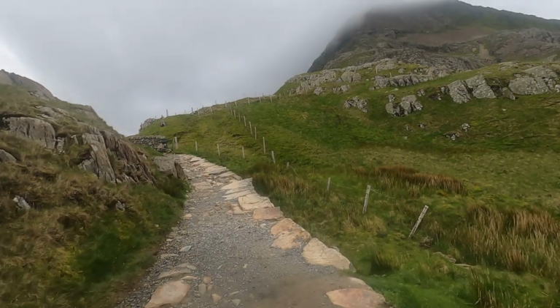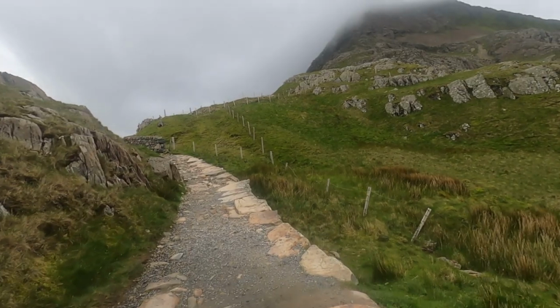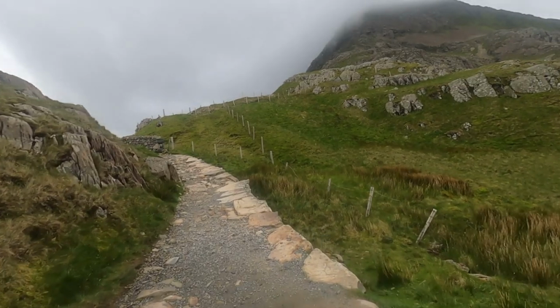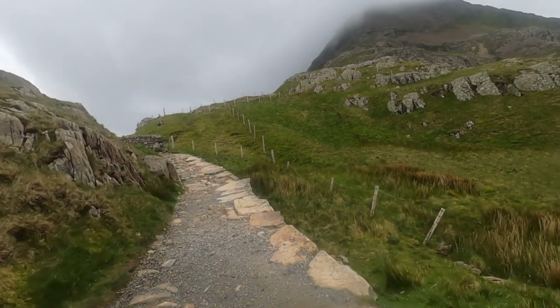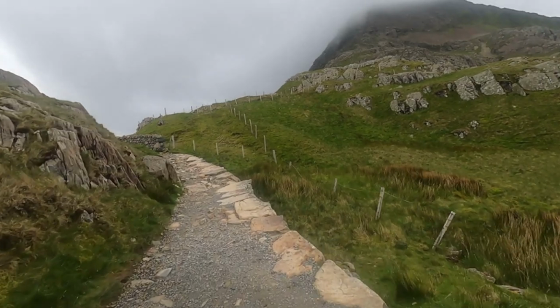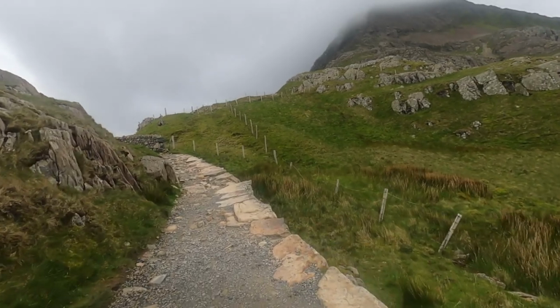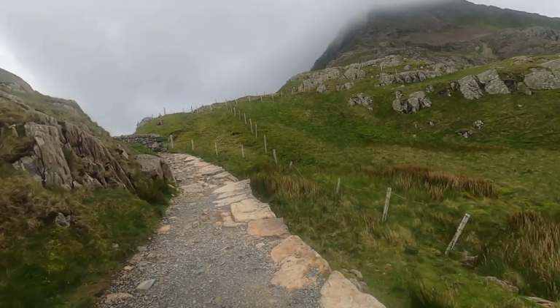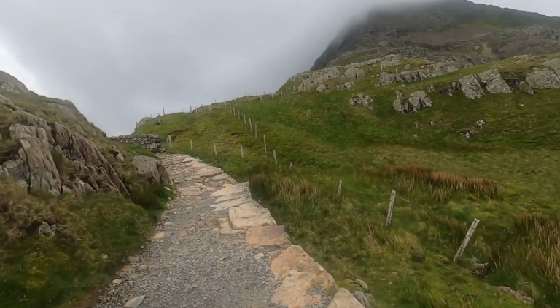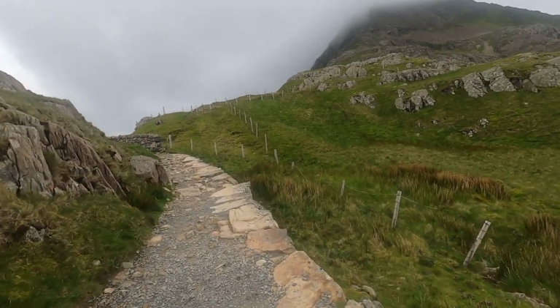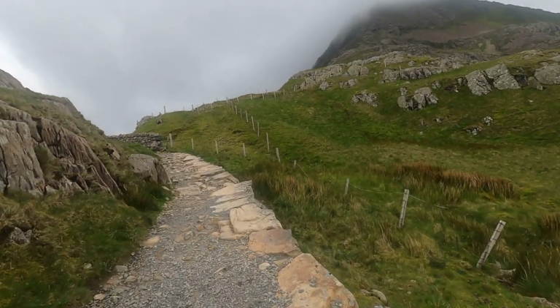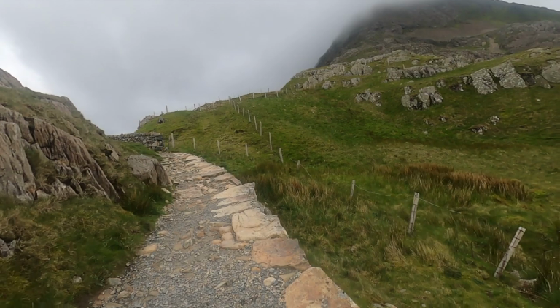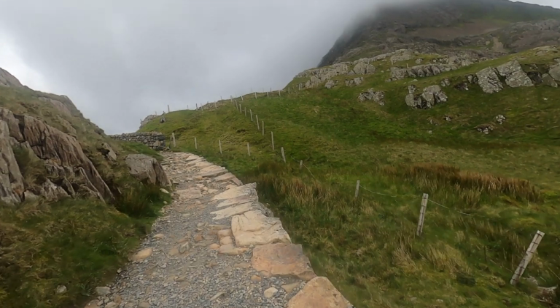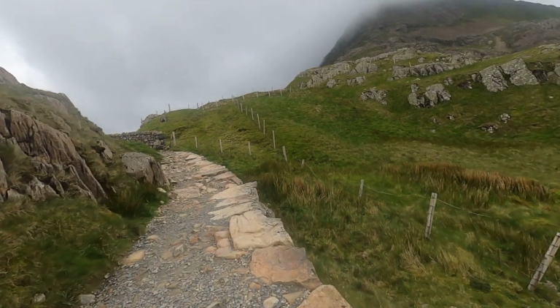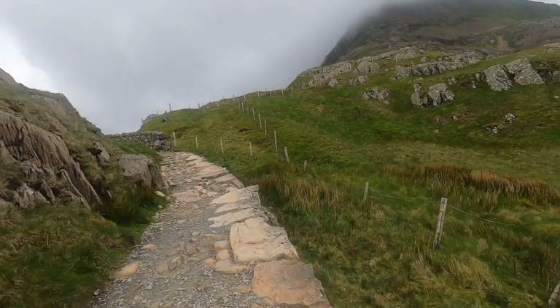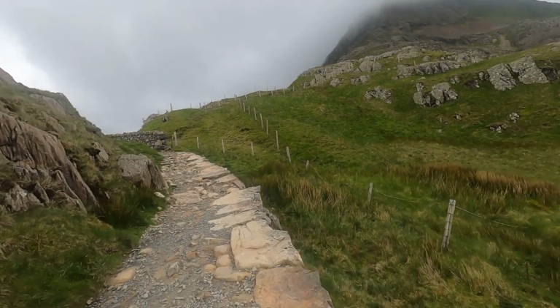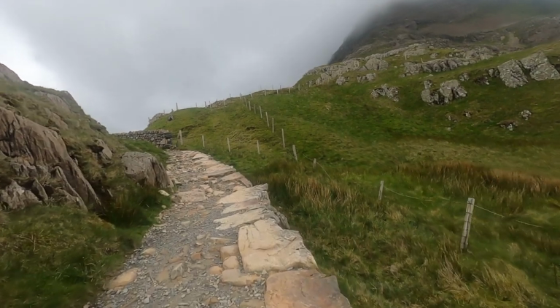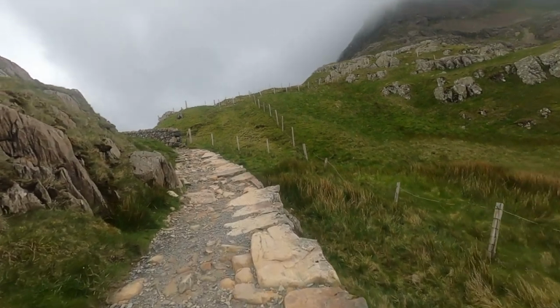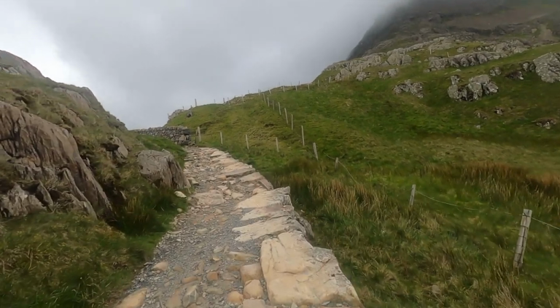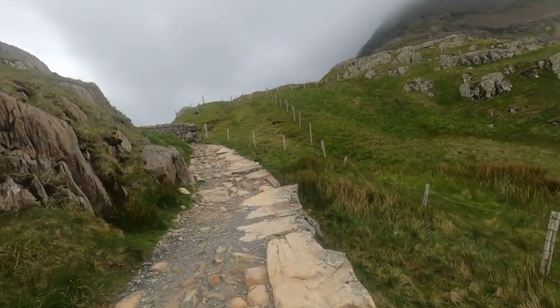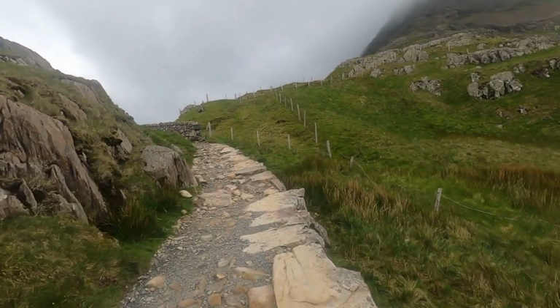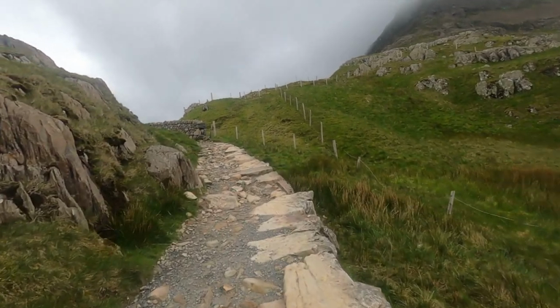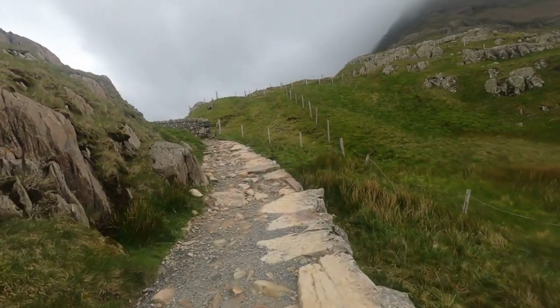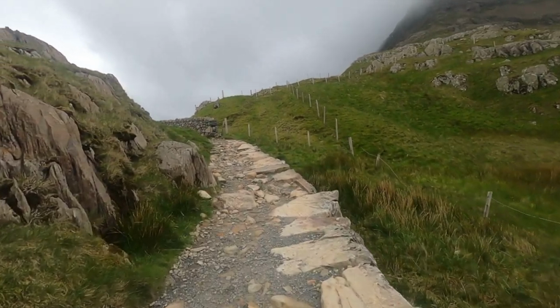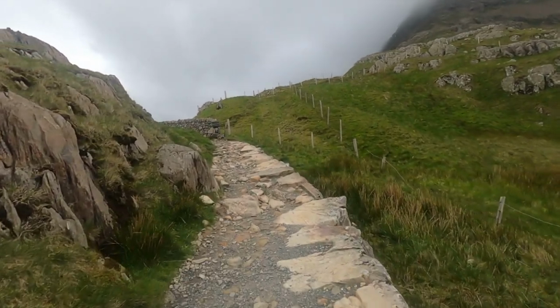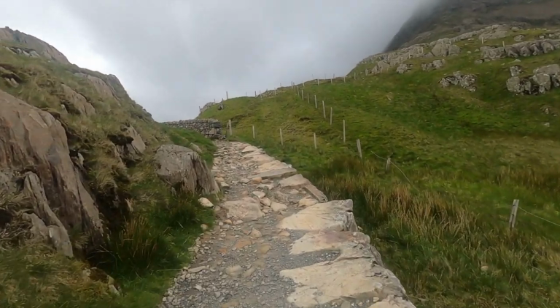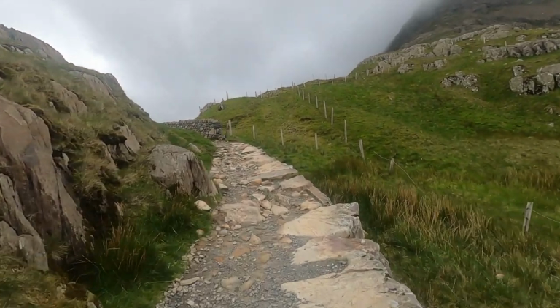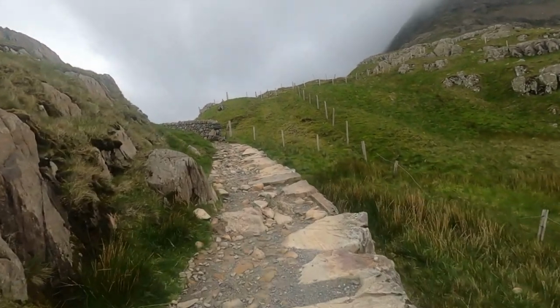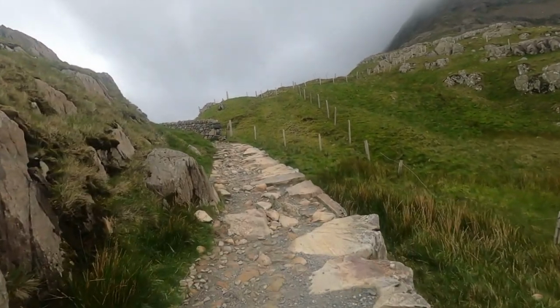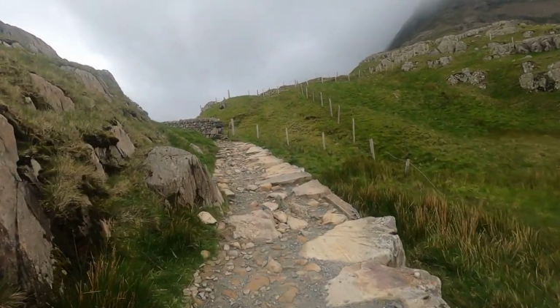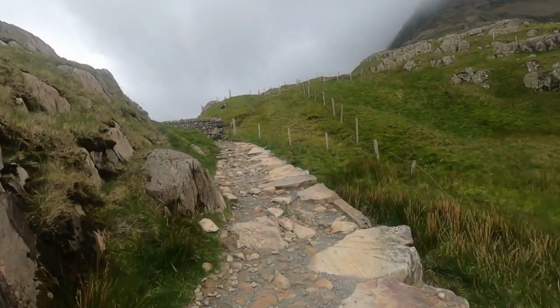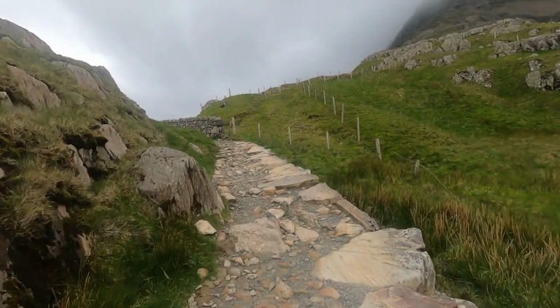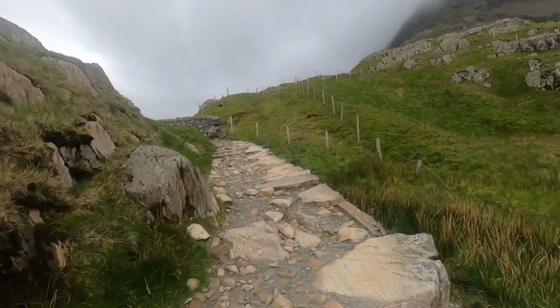Take your own path — whether you're coming up the ridge with me or you're taking the Watkins Path or the Miner's Track, you do you.